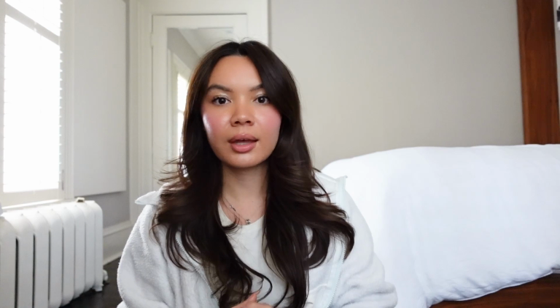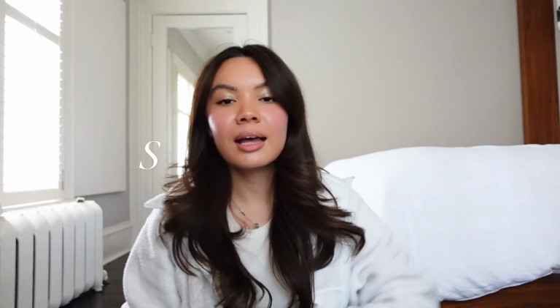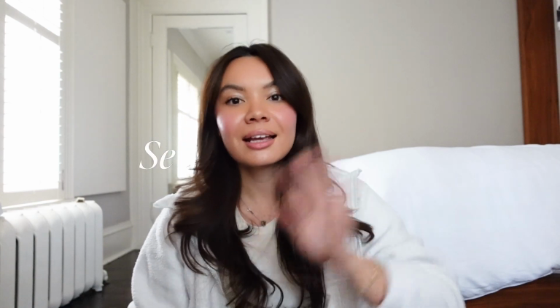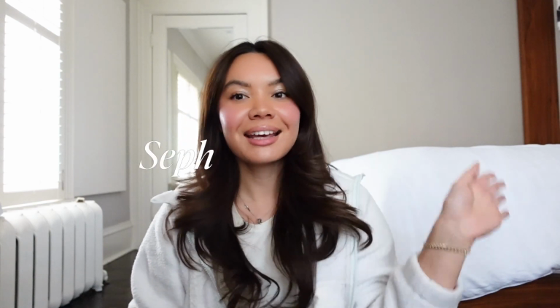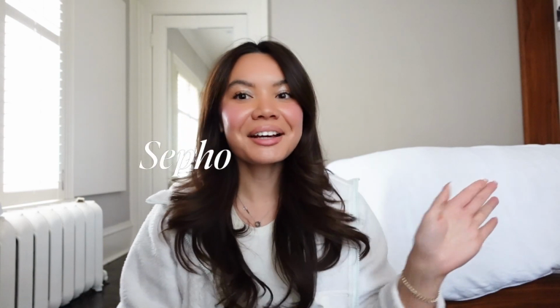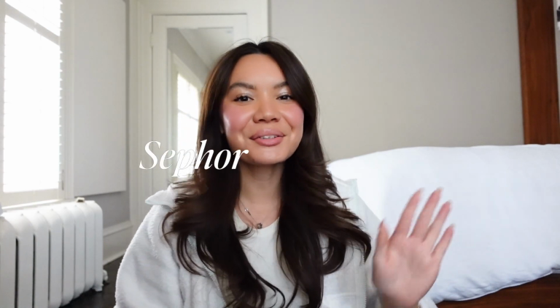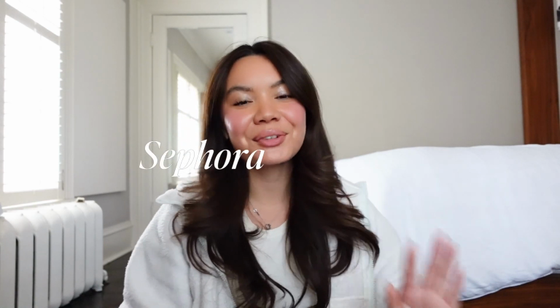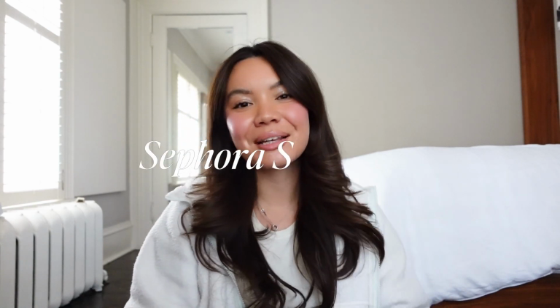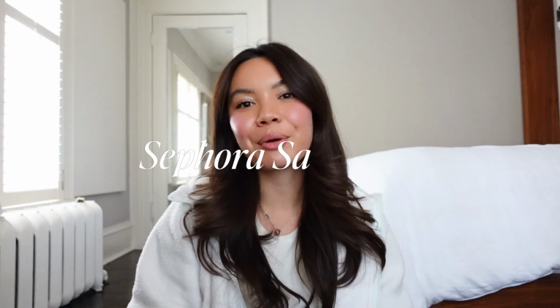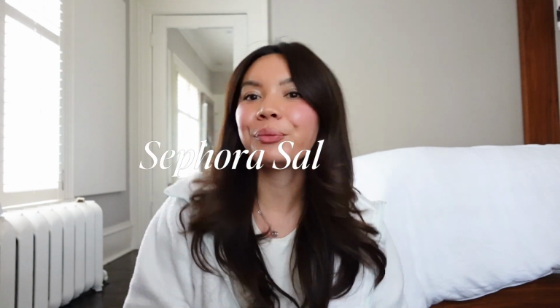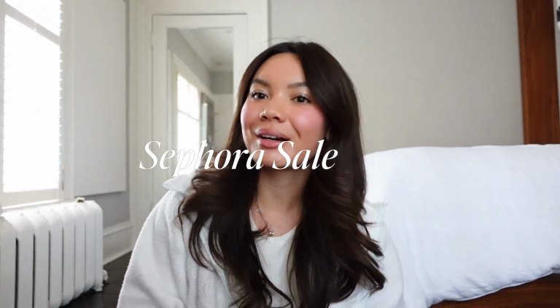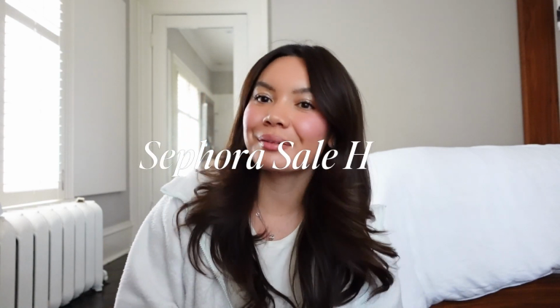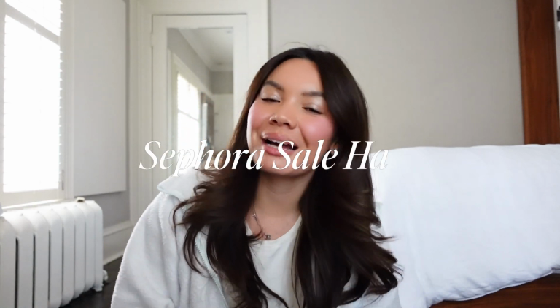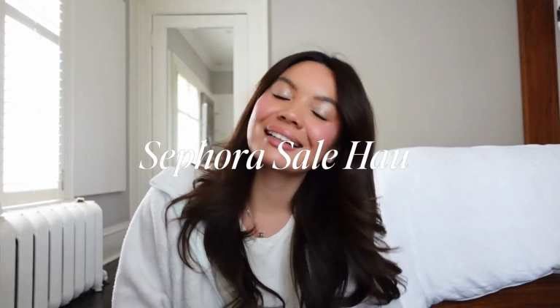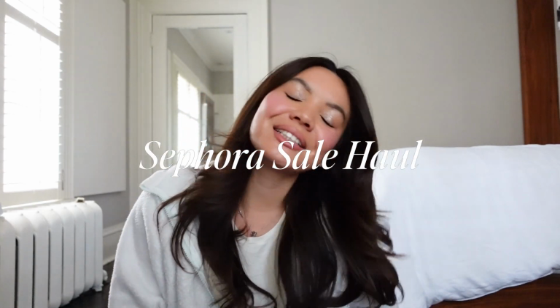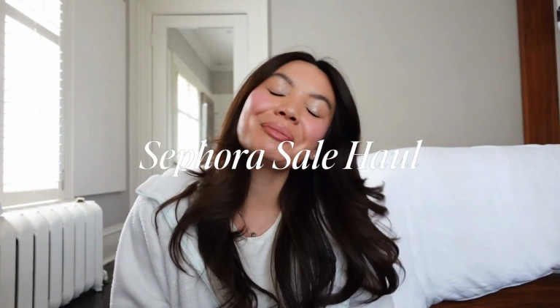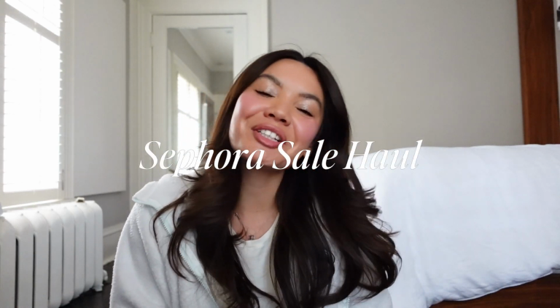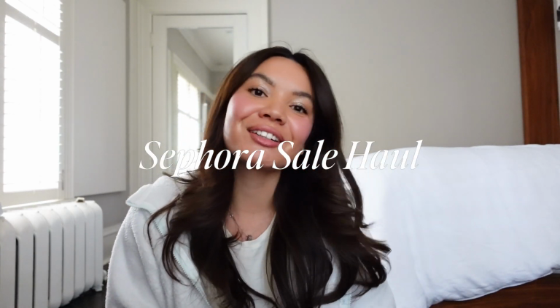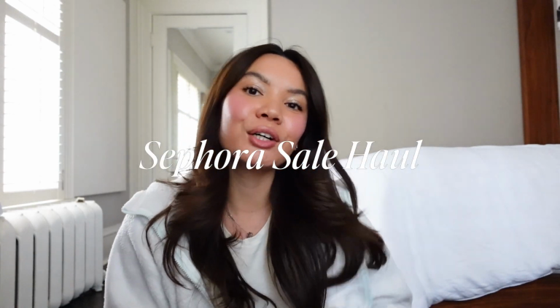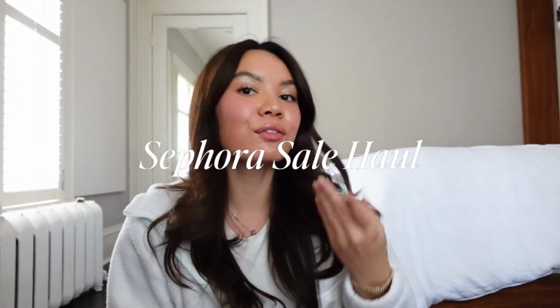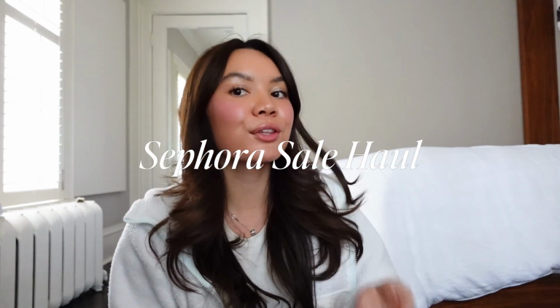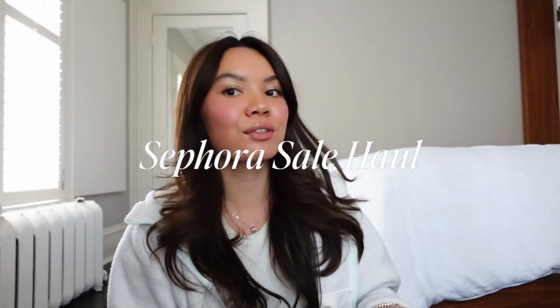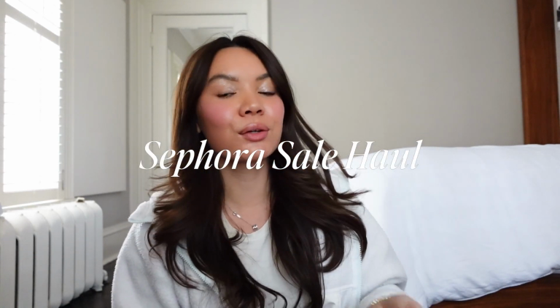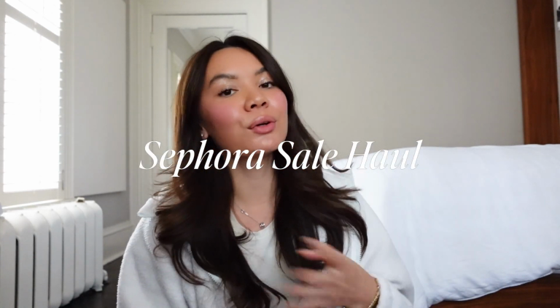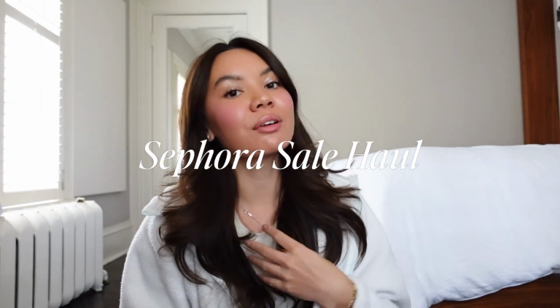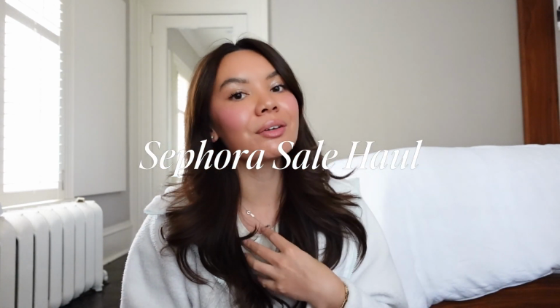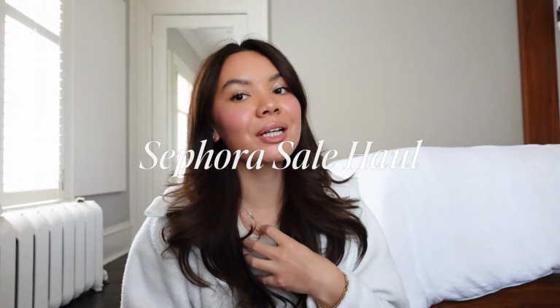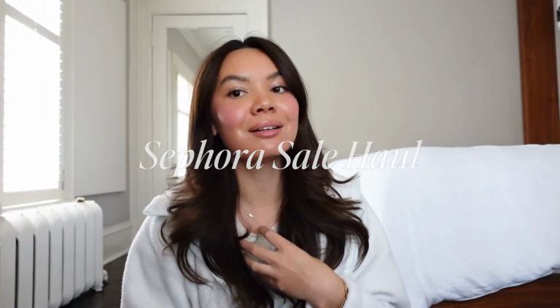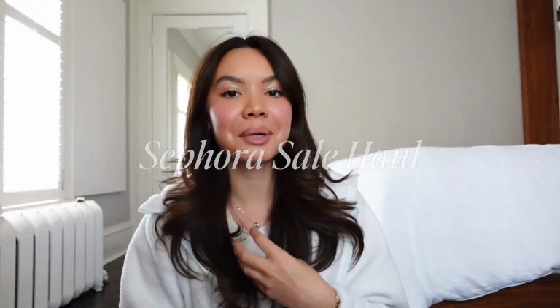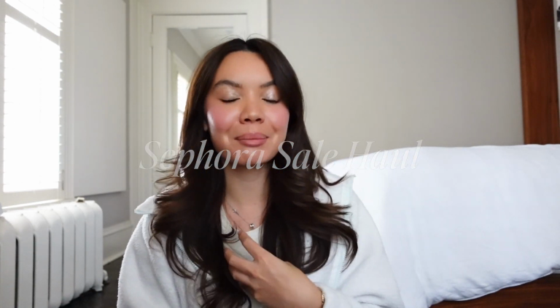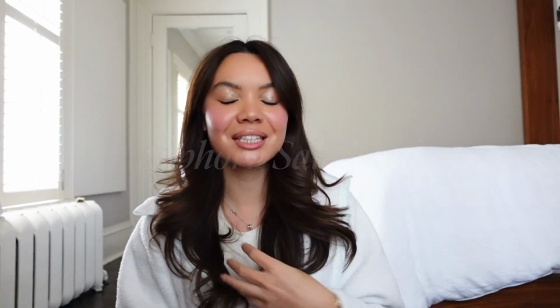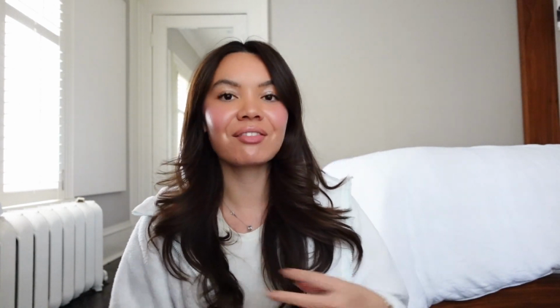Hey guys, what's up? Welcome back to my channel. For those of you who are new here, my name is Steph.